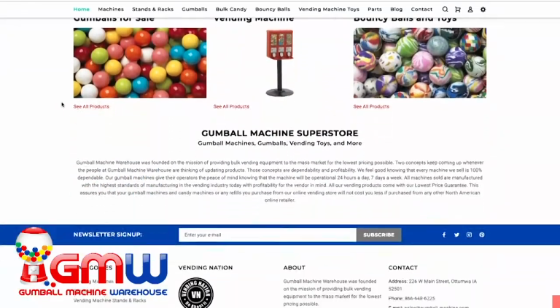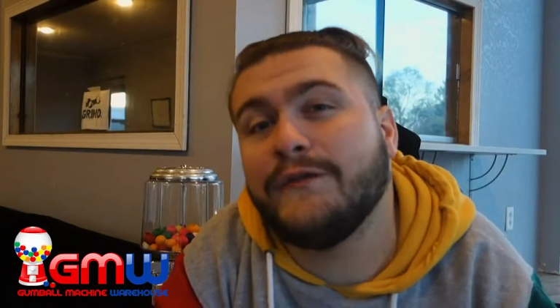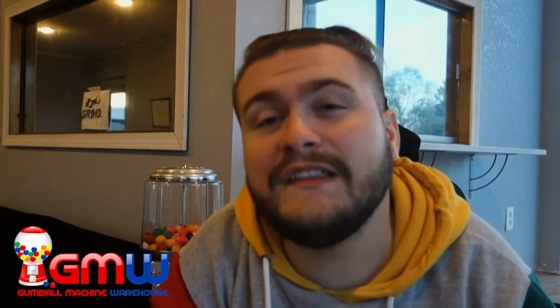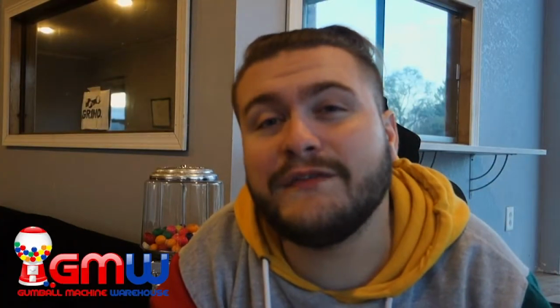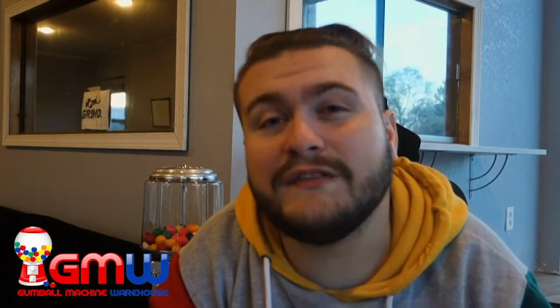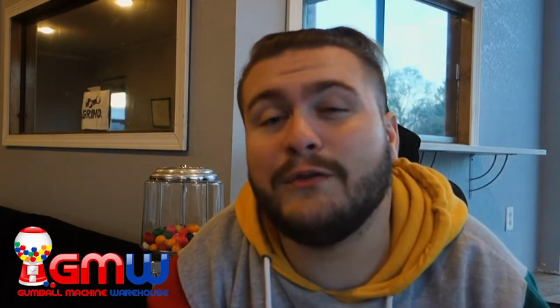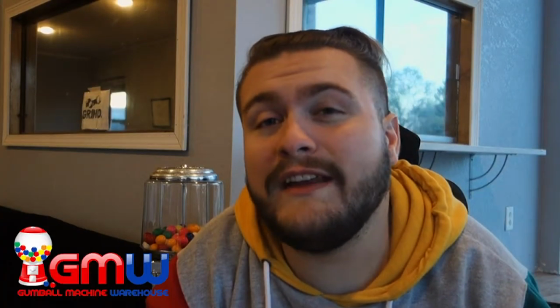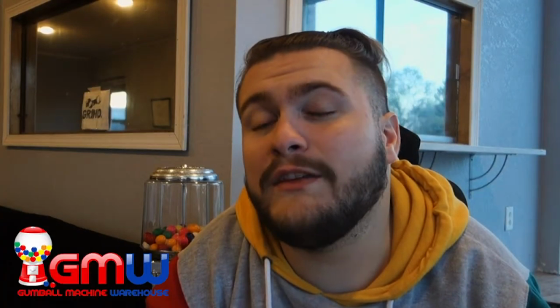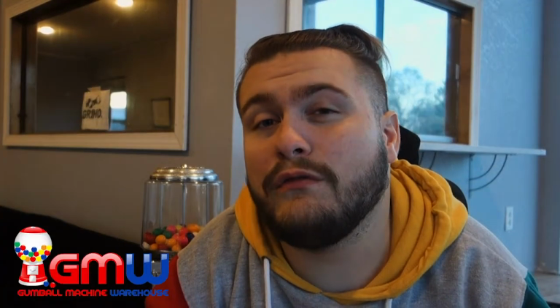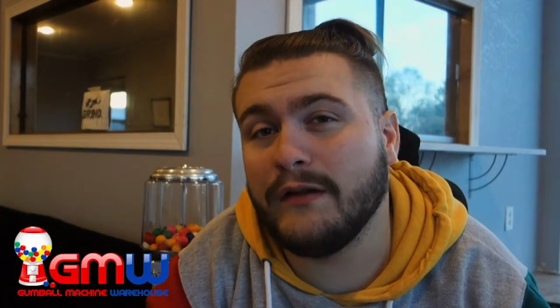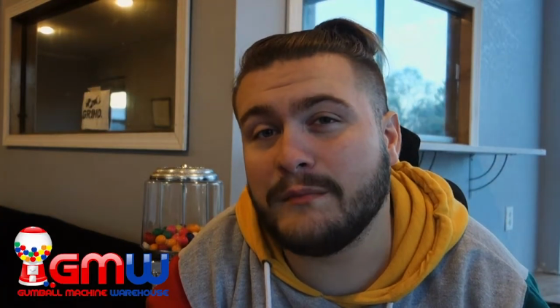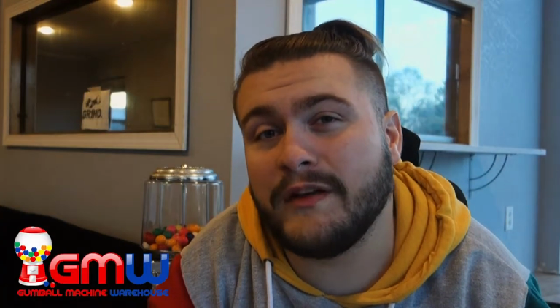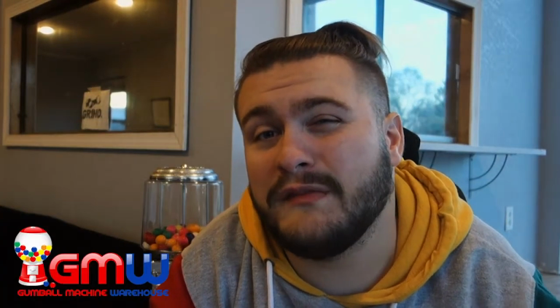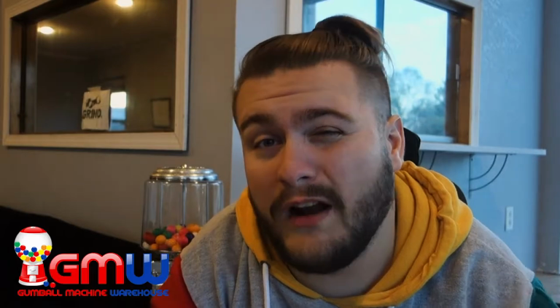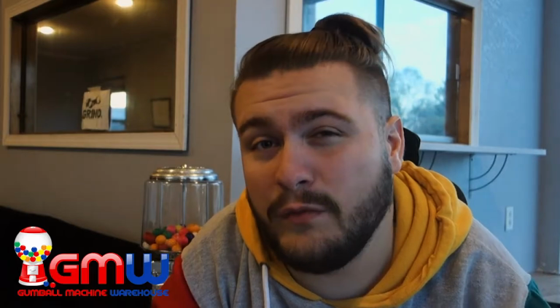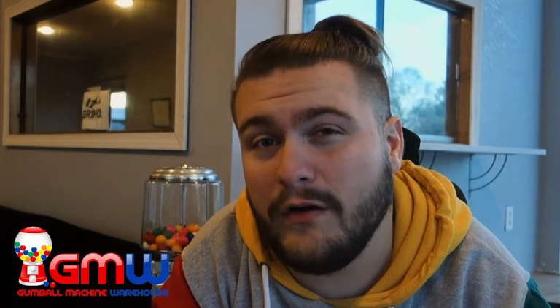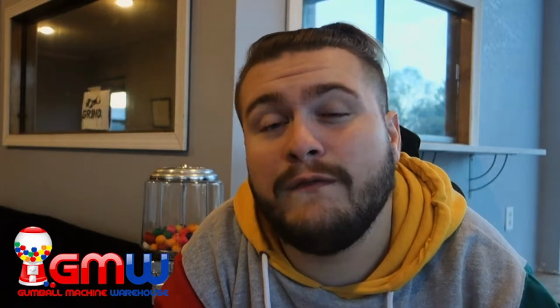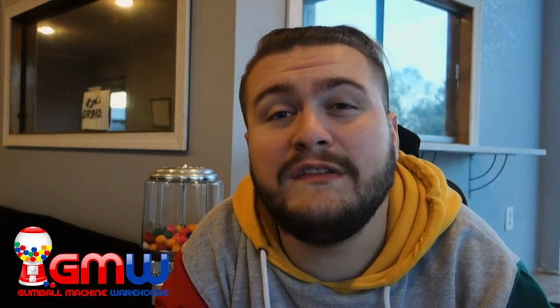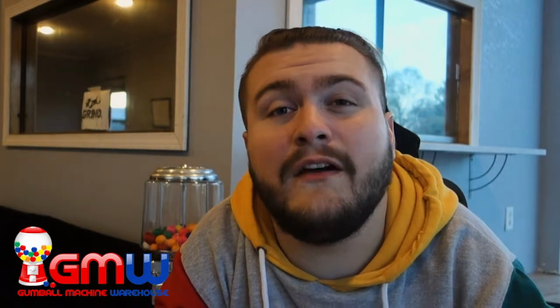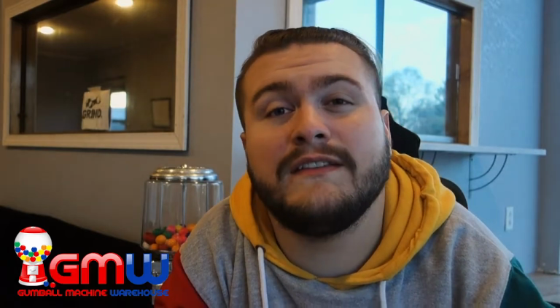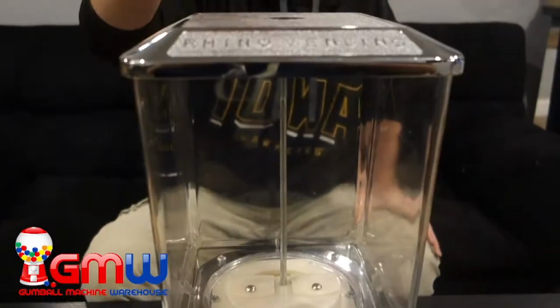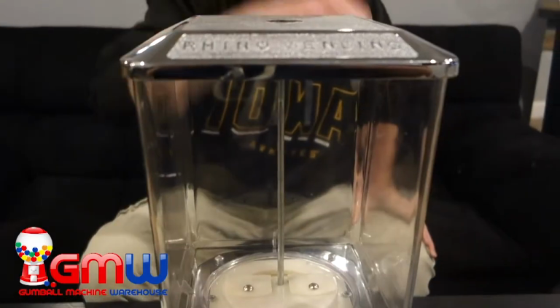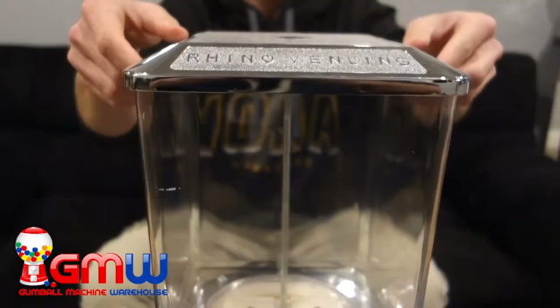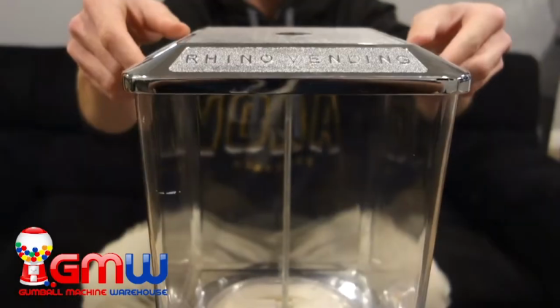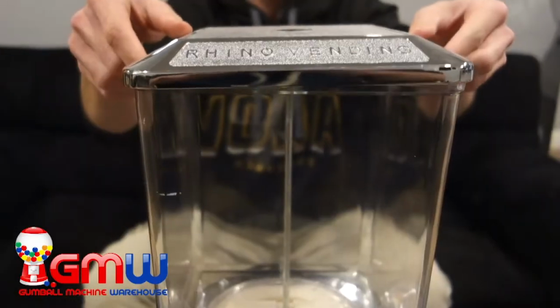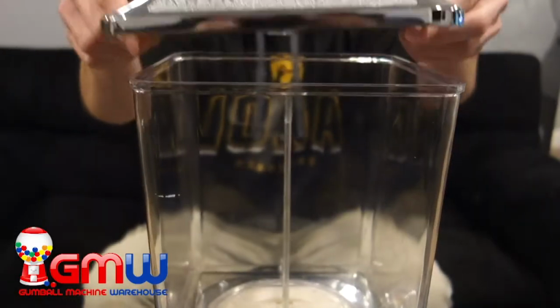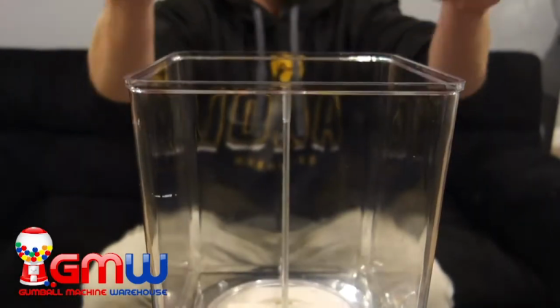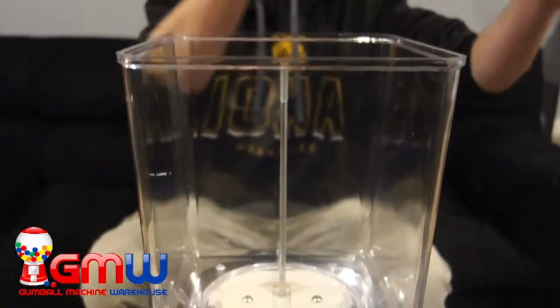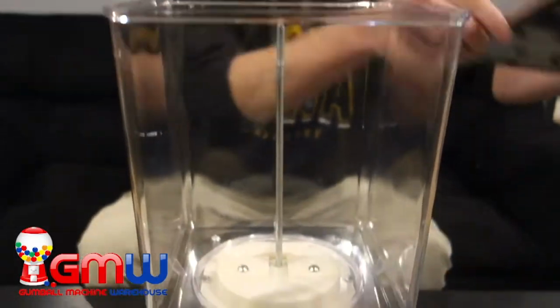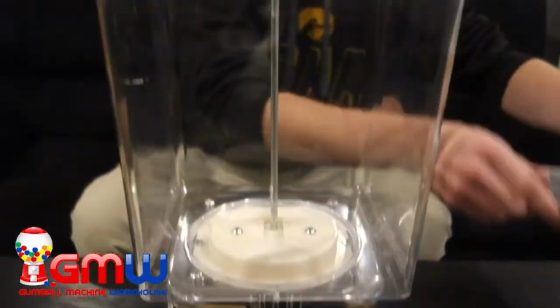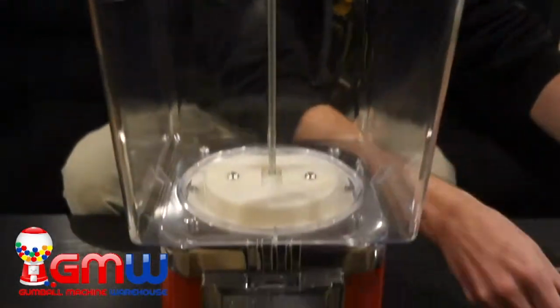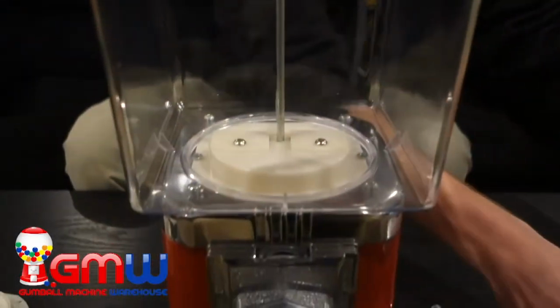First things first, in order to get to a Rhino Supreme's product wheel we first have to take off the lid. We do that by unlocking the lock.